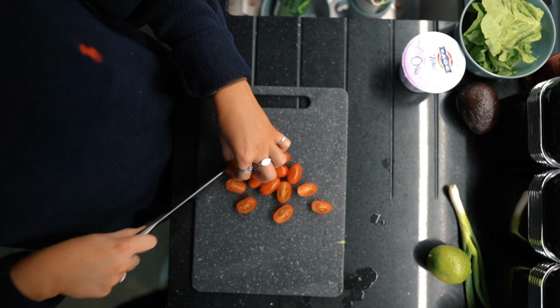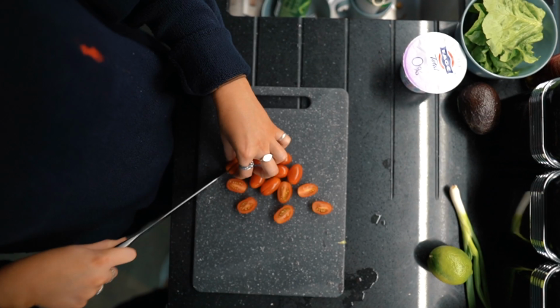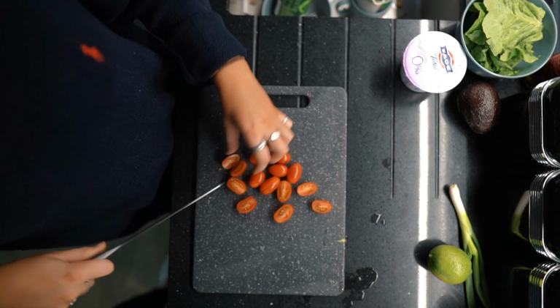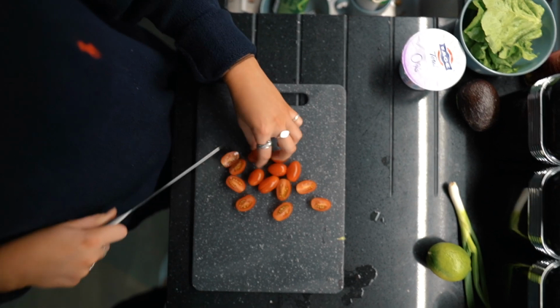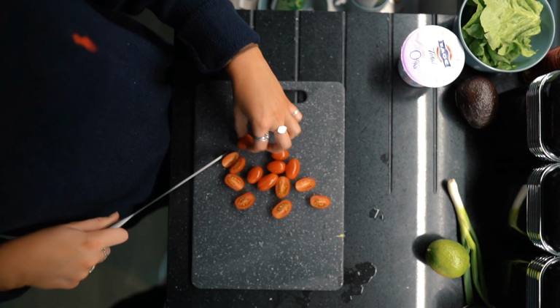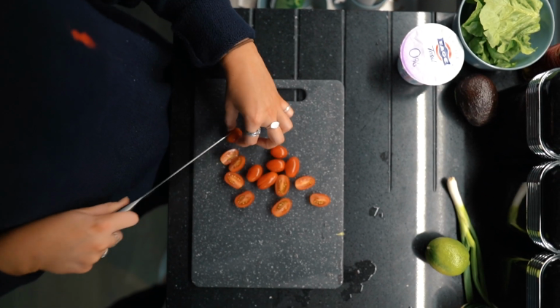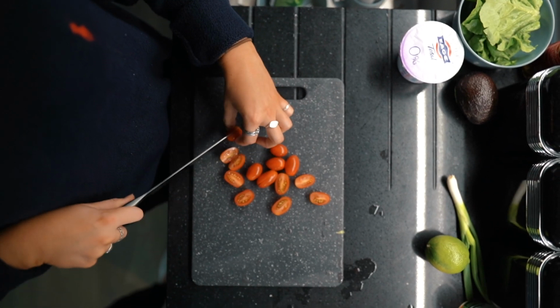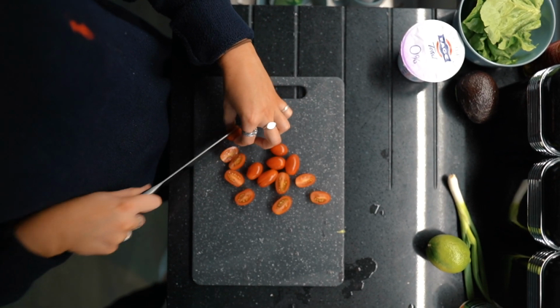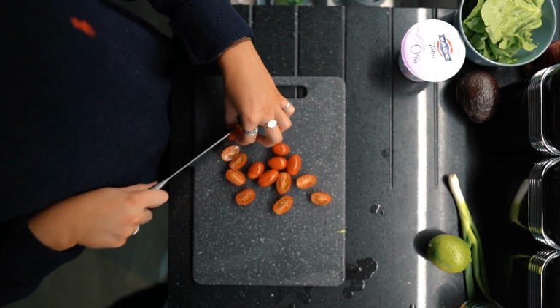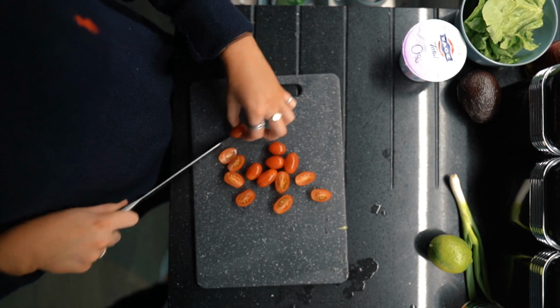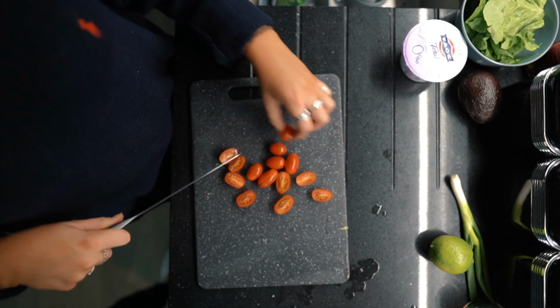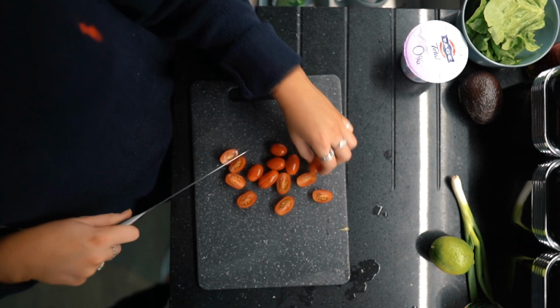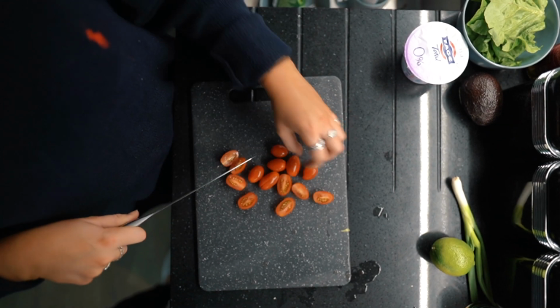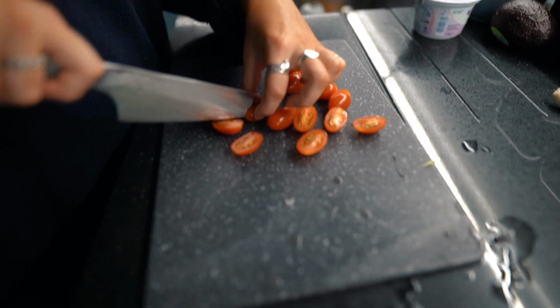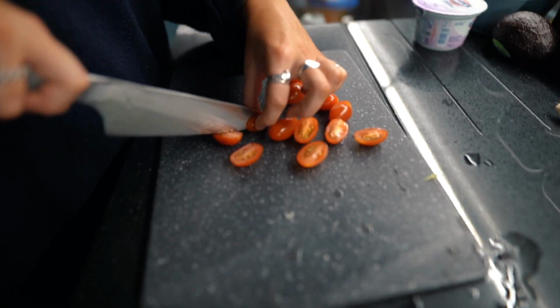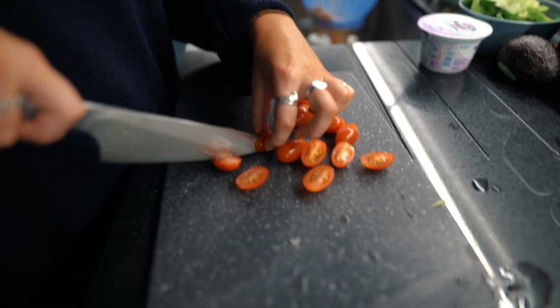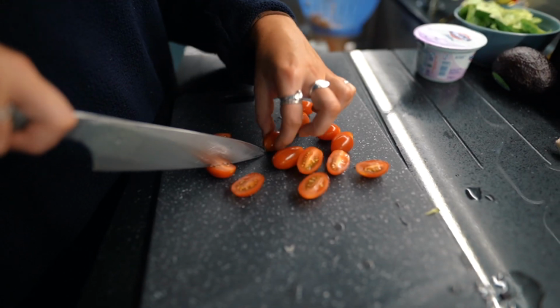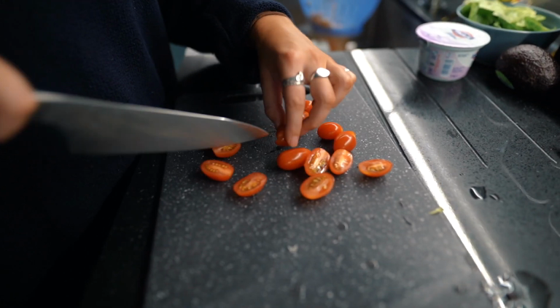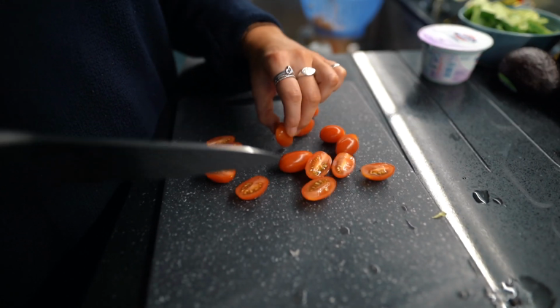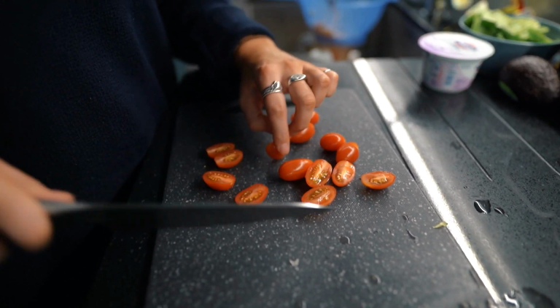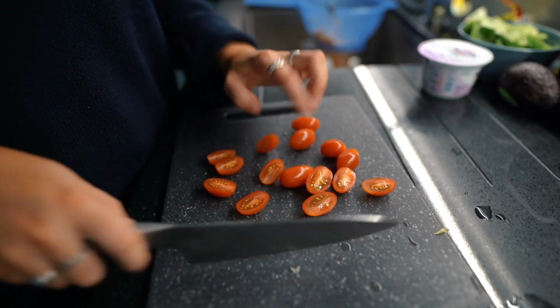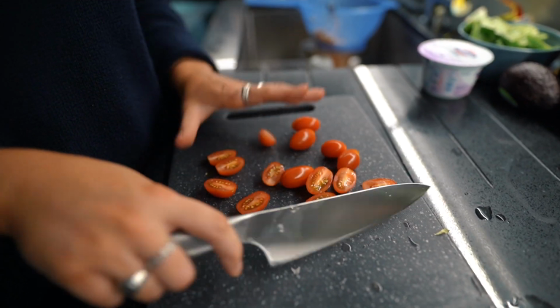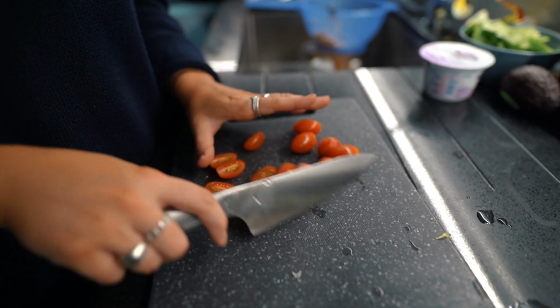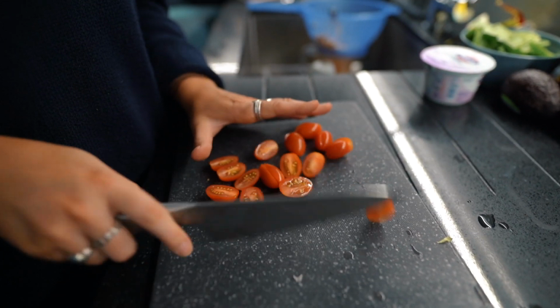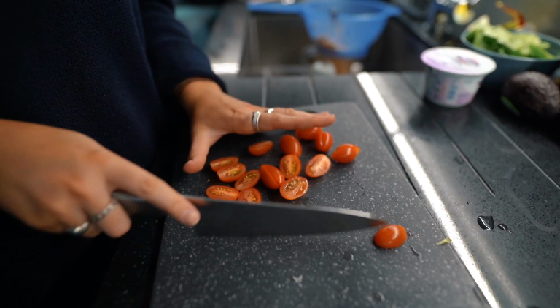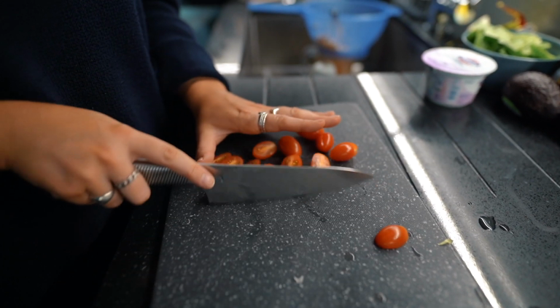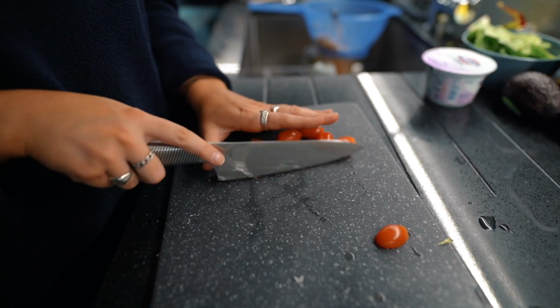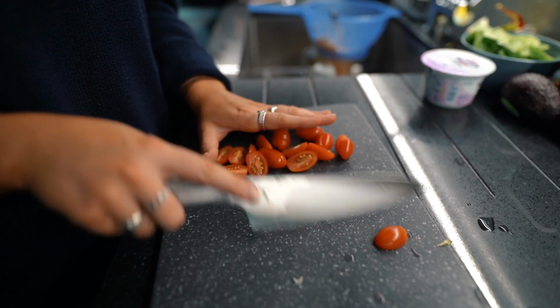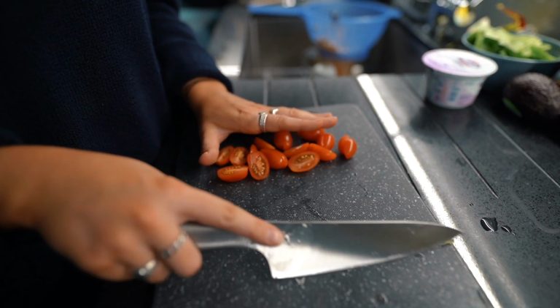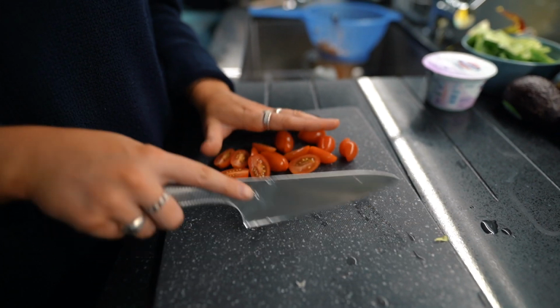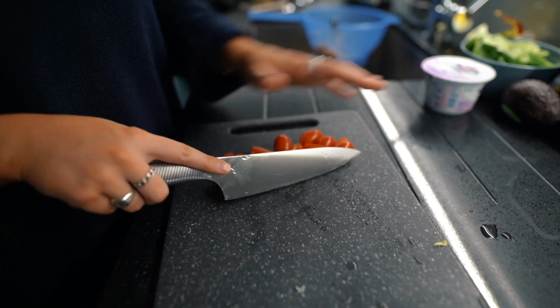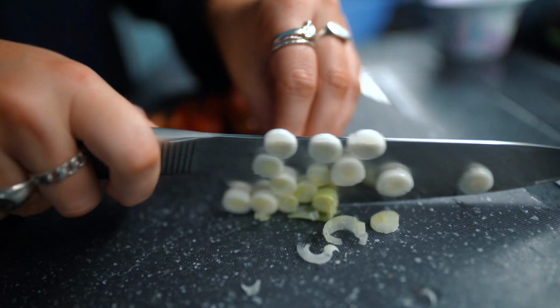Then slicing up the cherry tomatoes and the spring onion into small pieces, and then slicing the avocado into cubes.